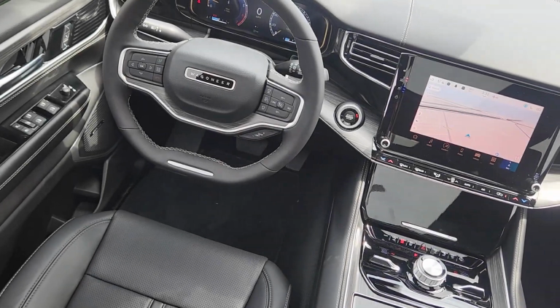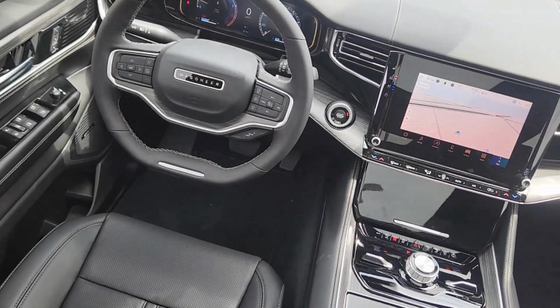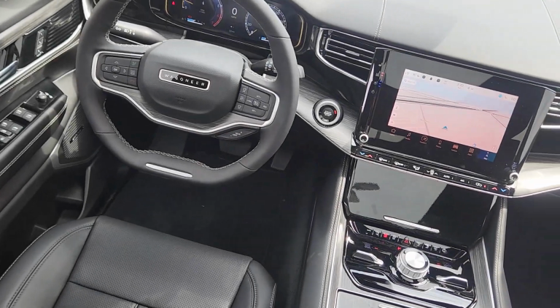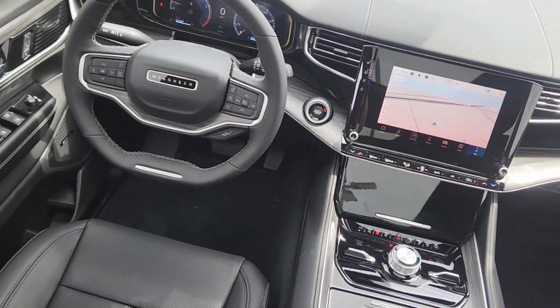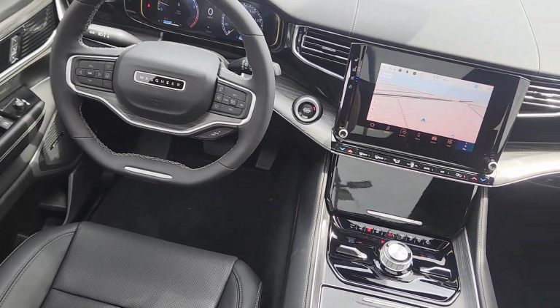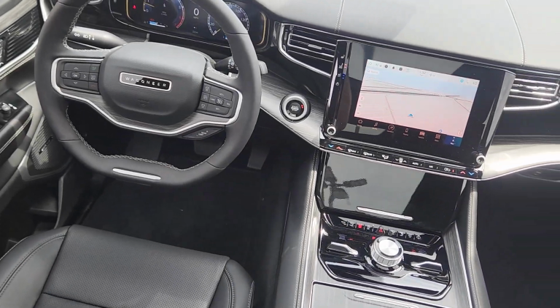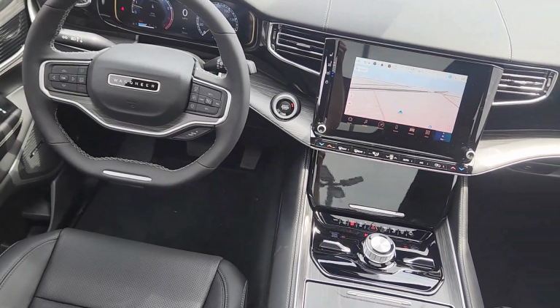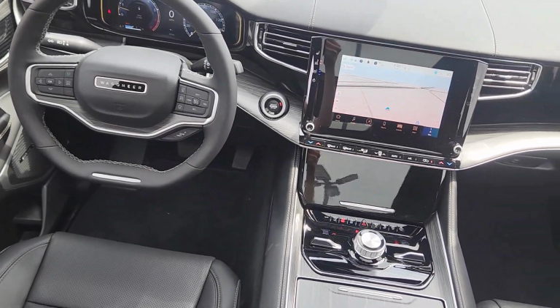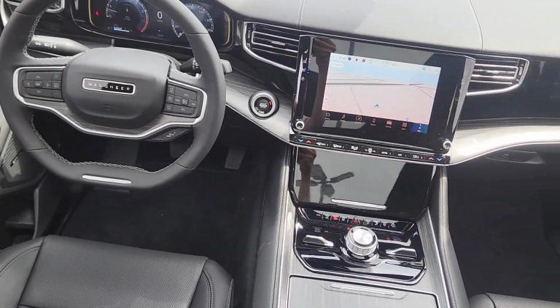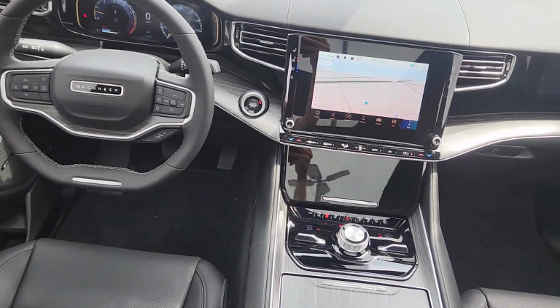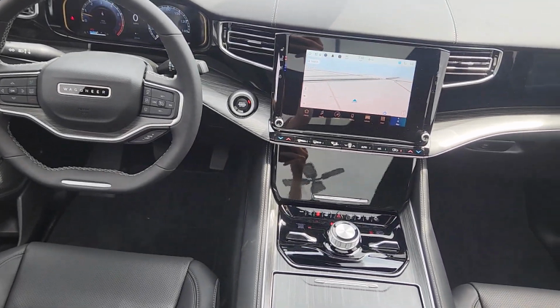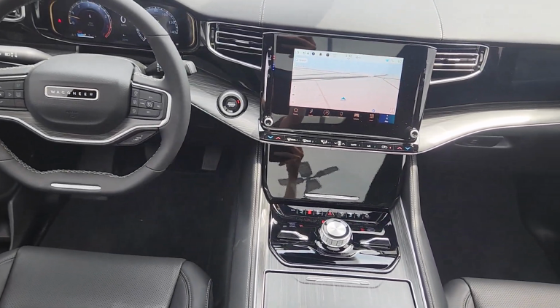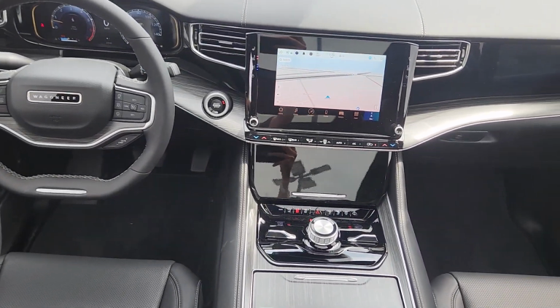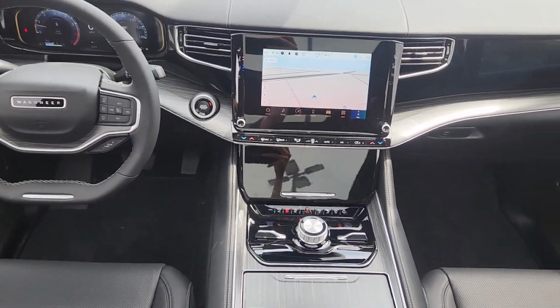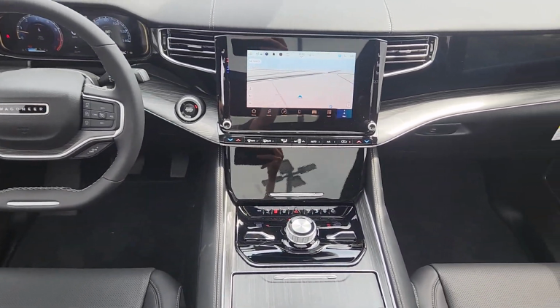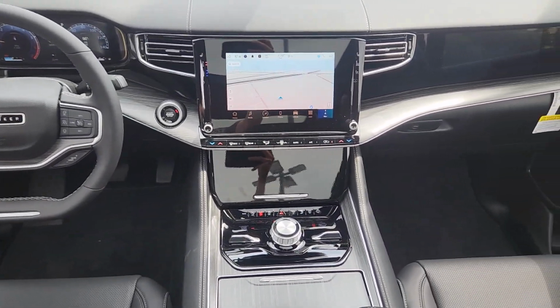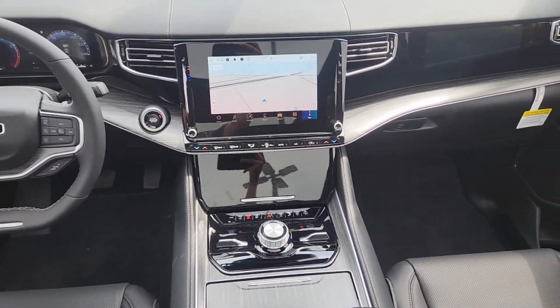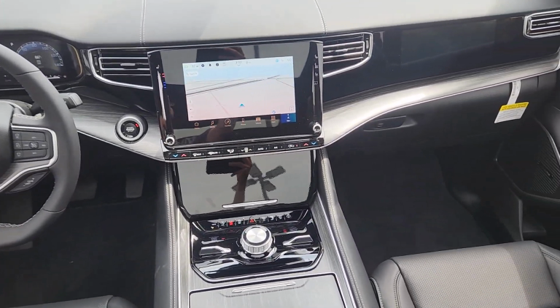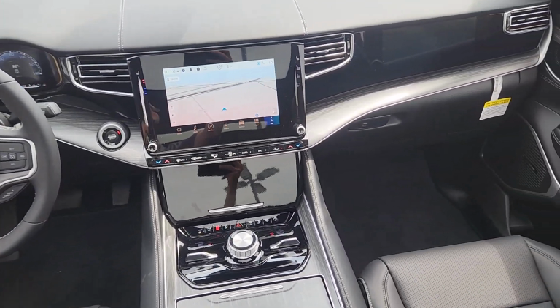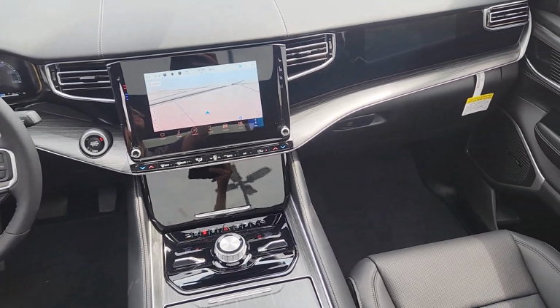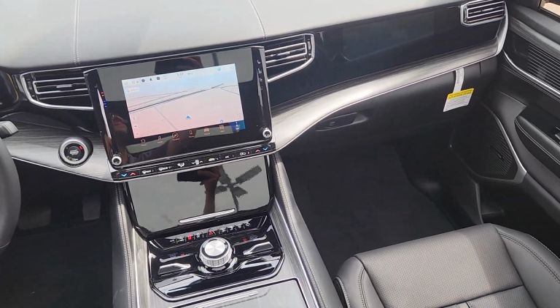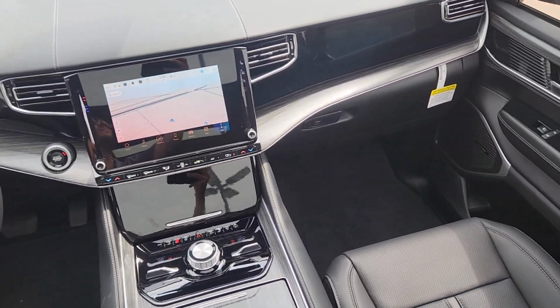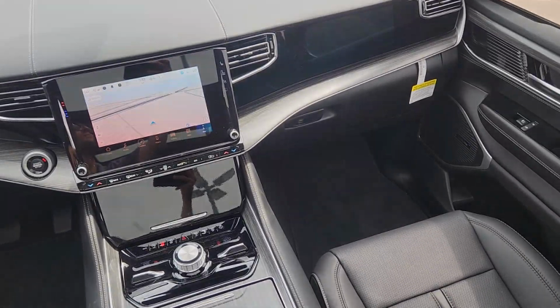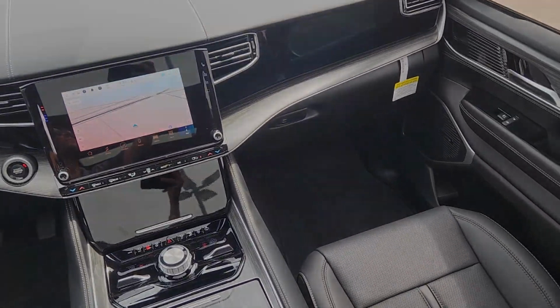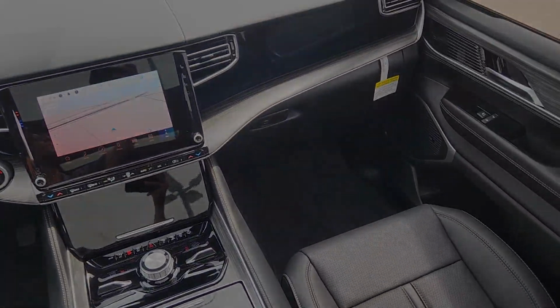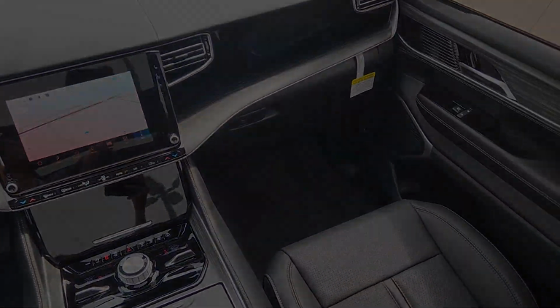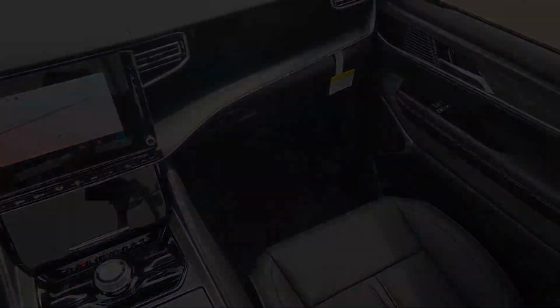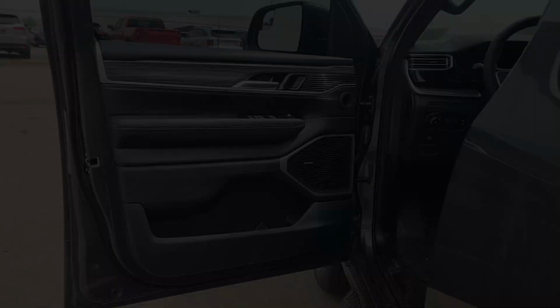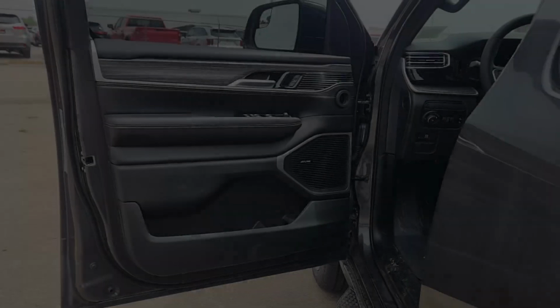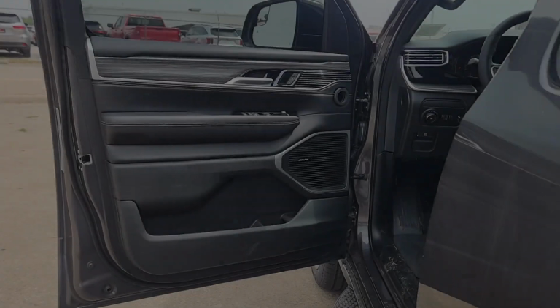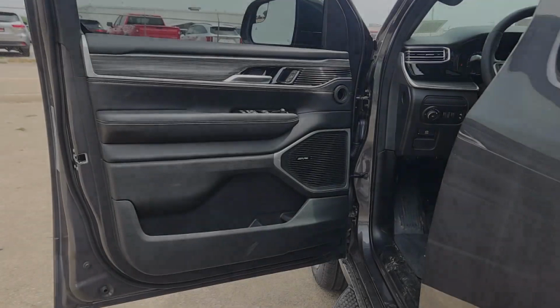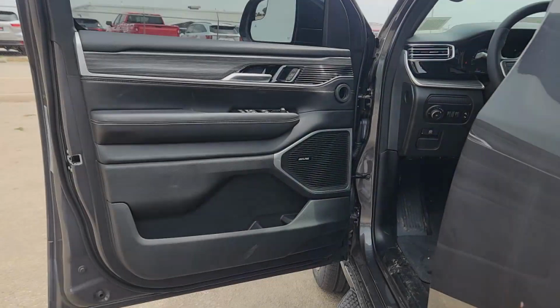Navigation system, sun moonroof, keyless entry, power liftgate, and heated mirrors.